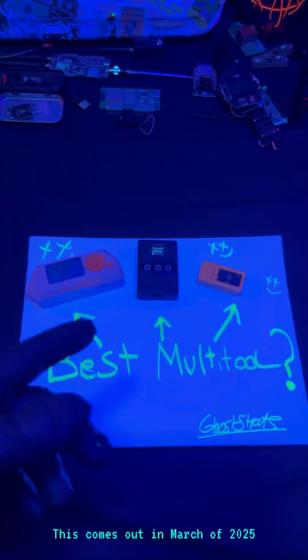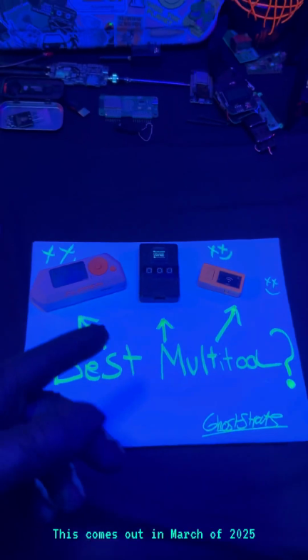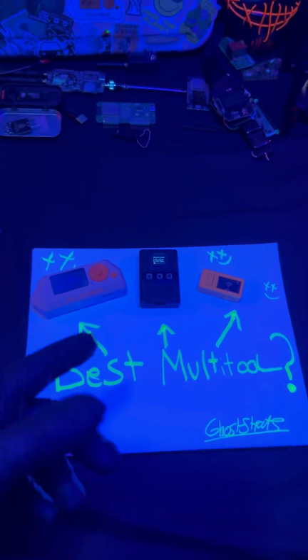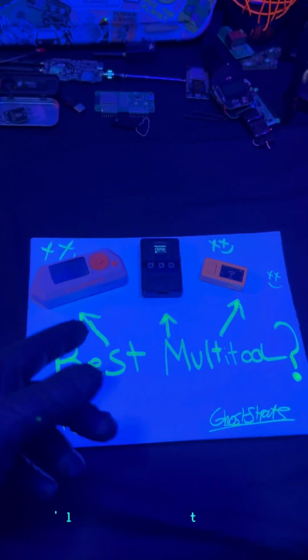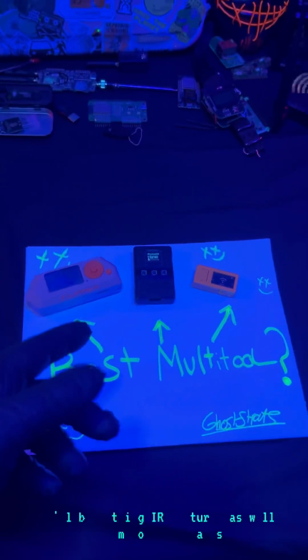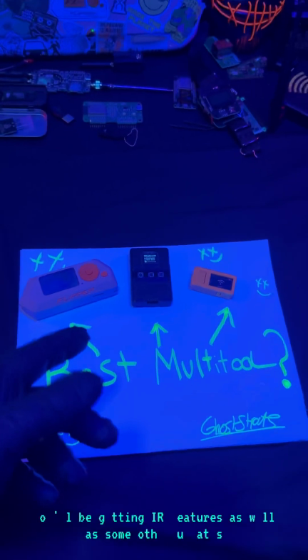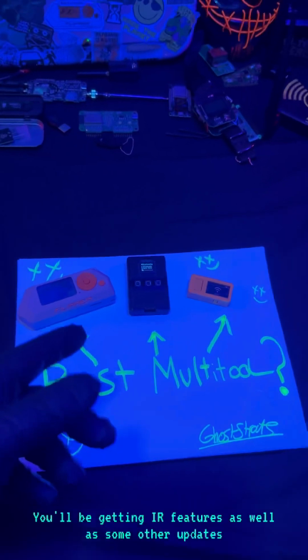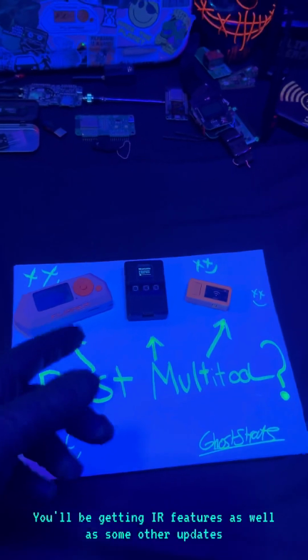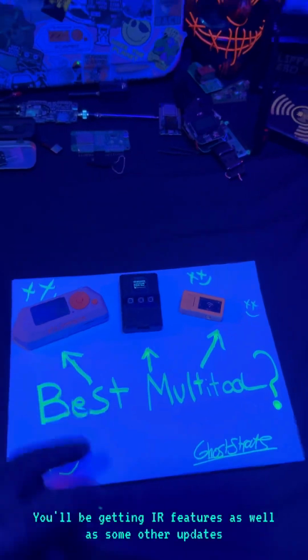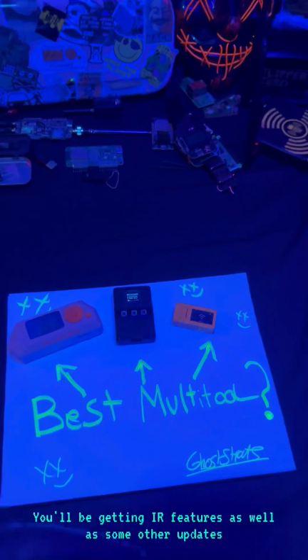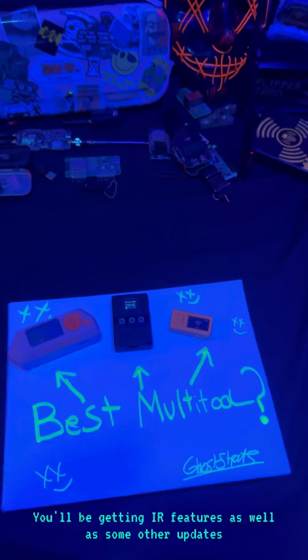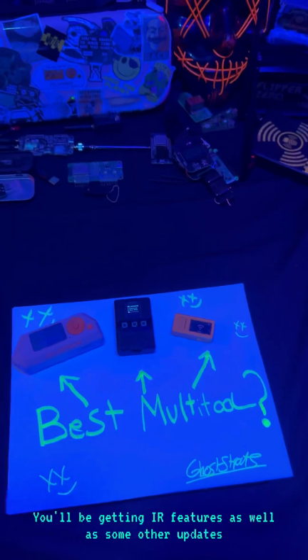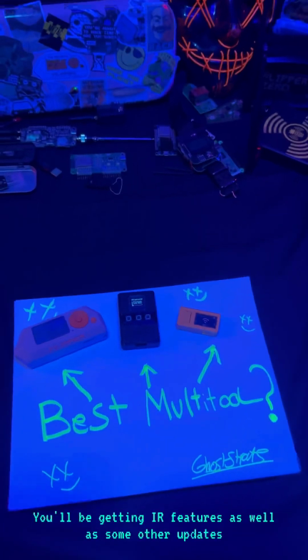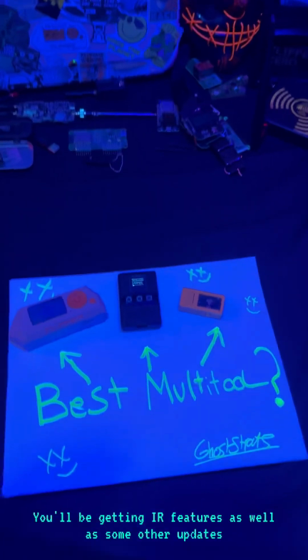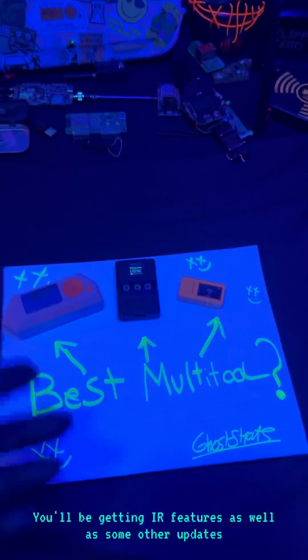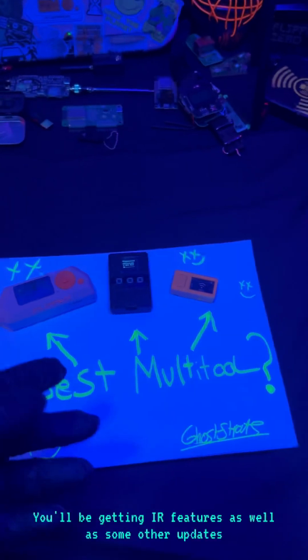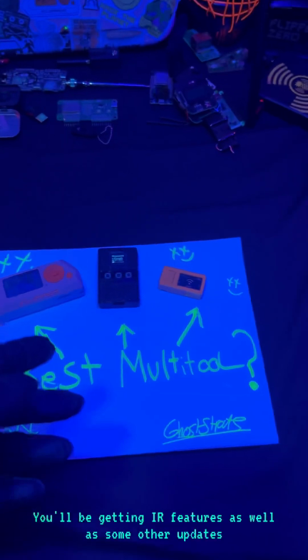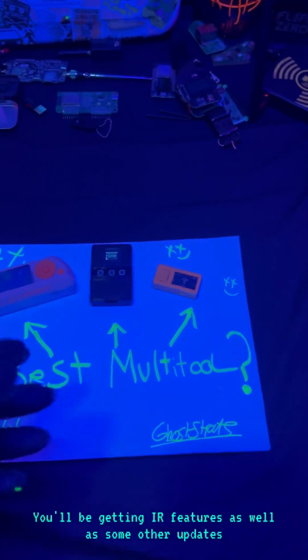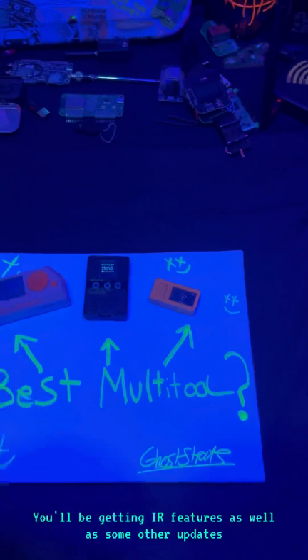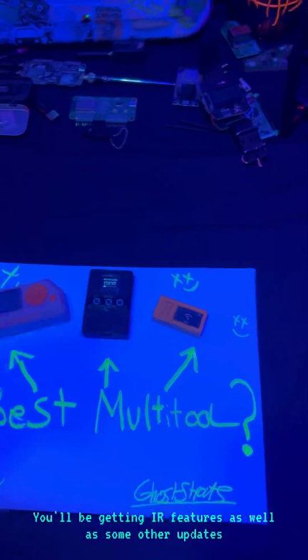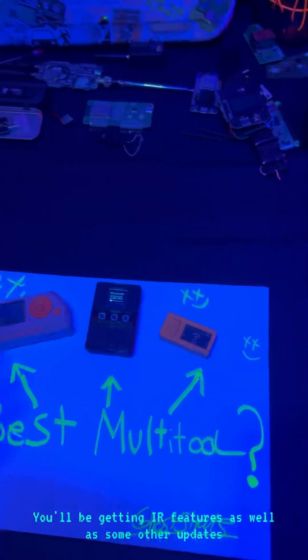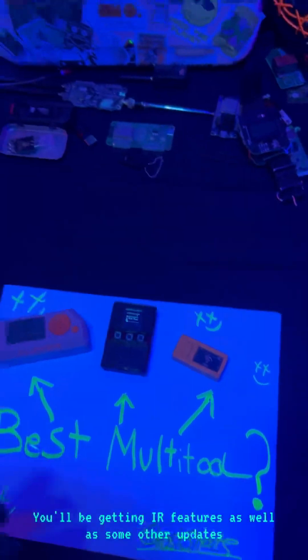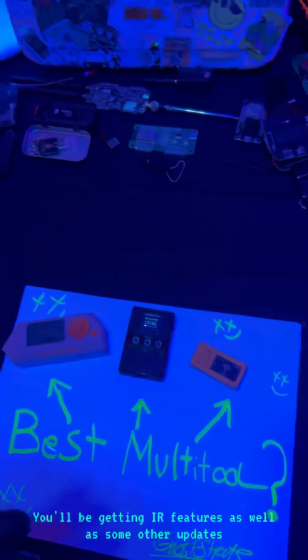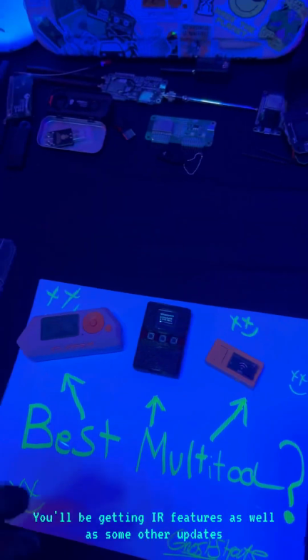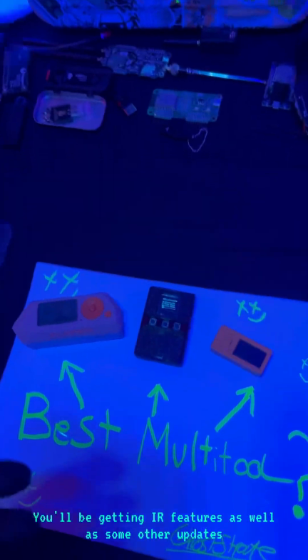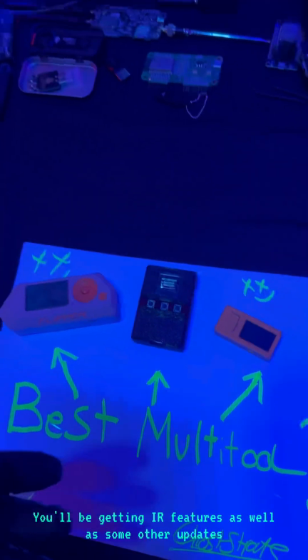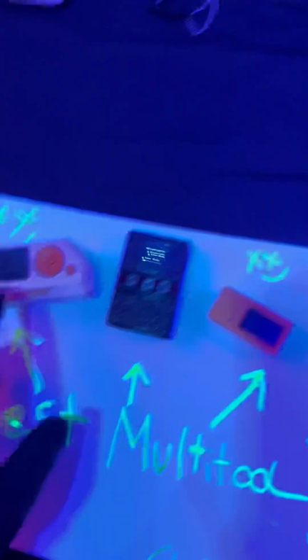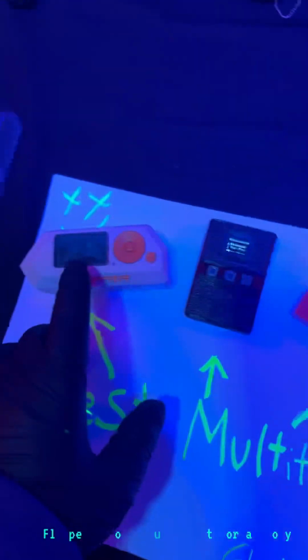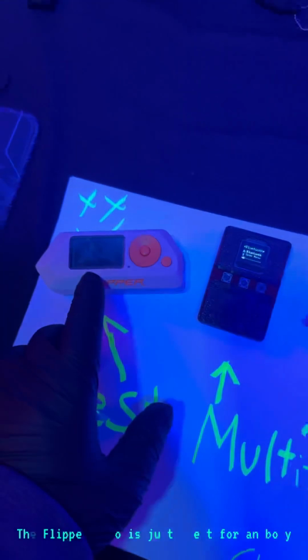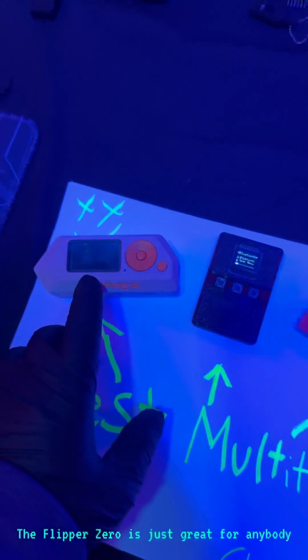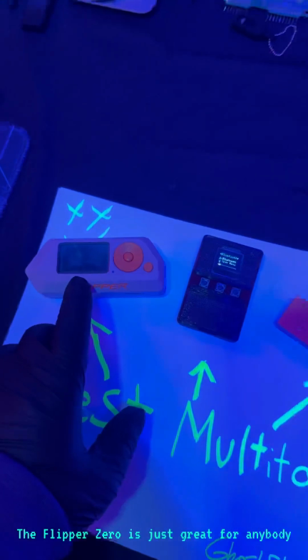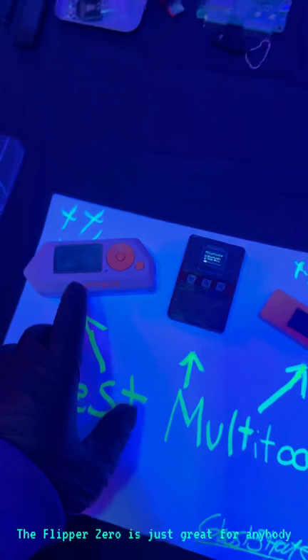This prototype comes out in March 2025 and will be getting IR features as well as some other updates.